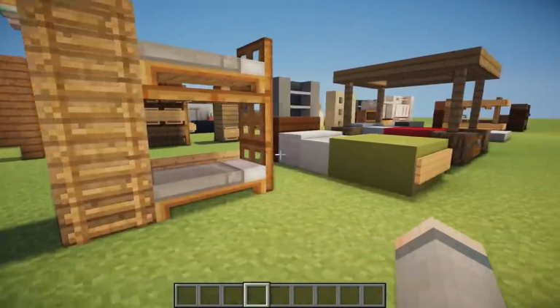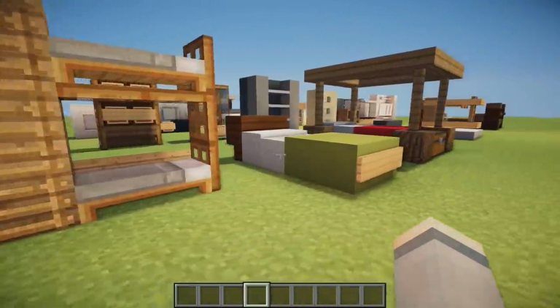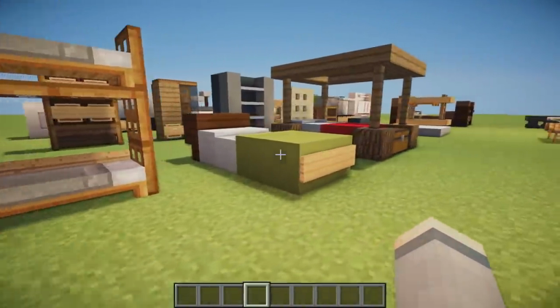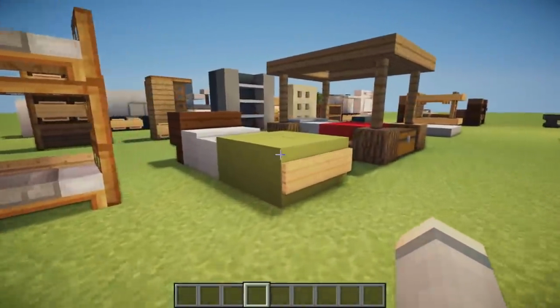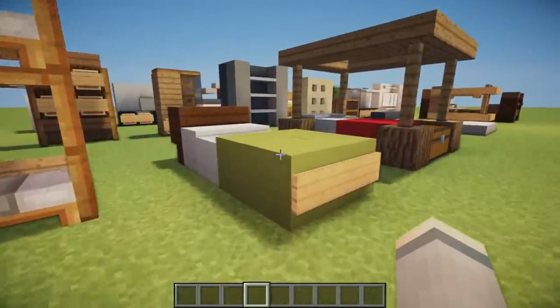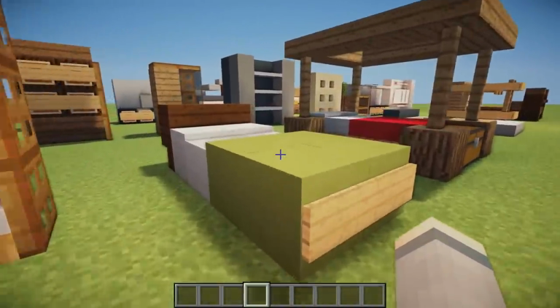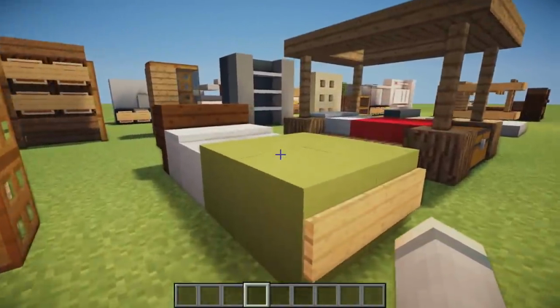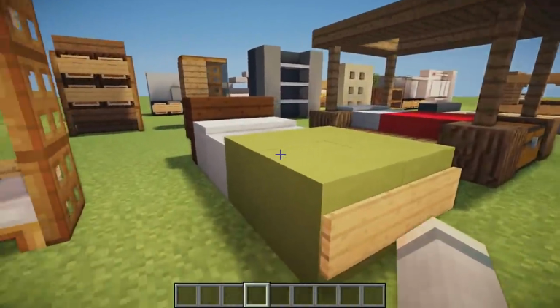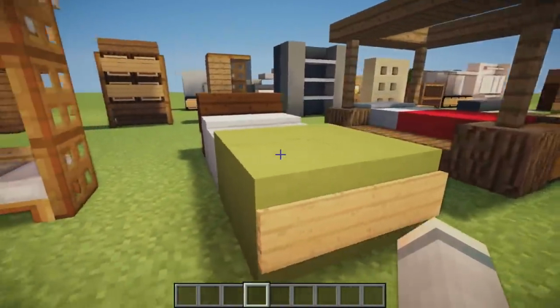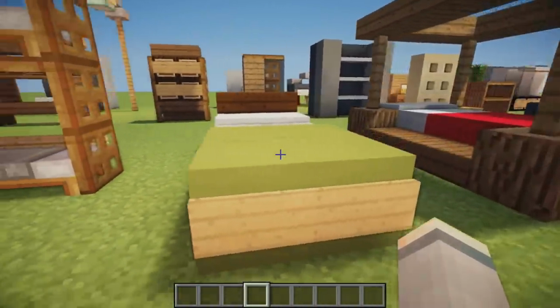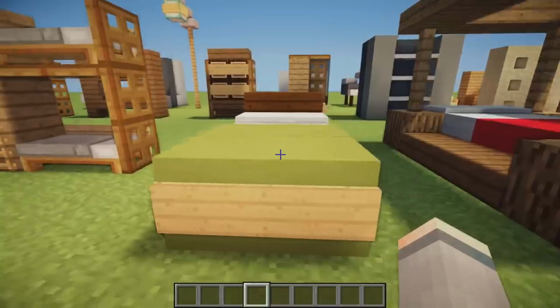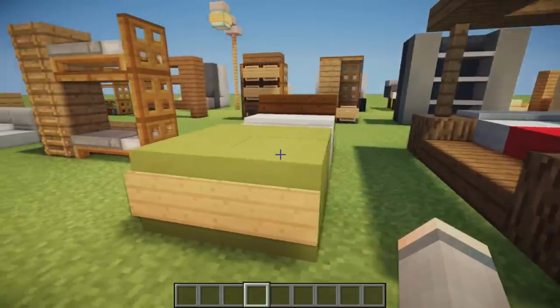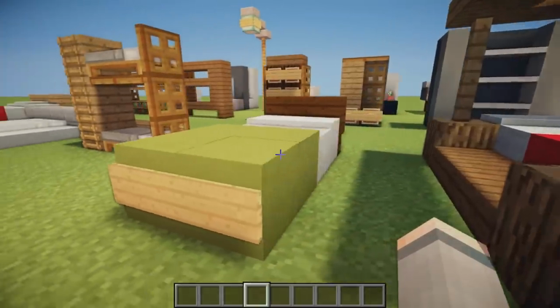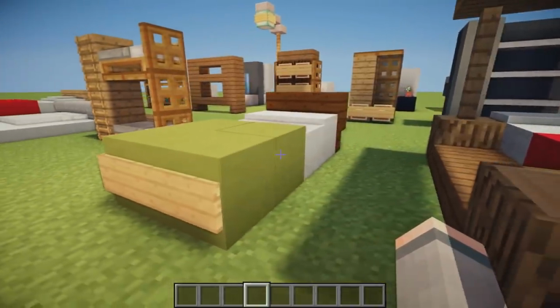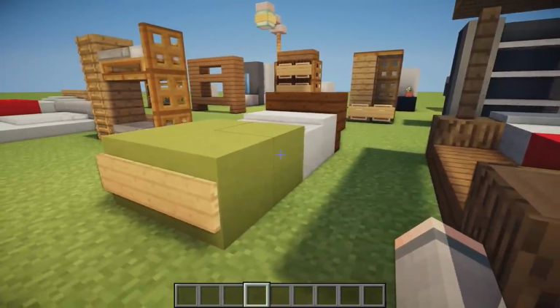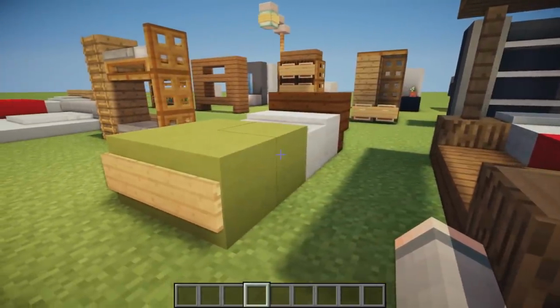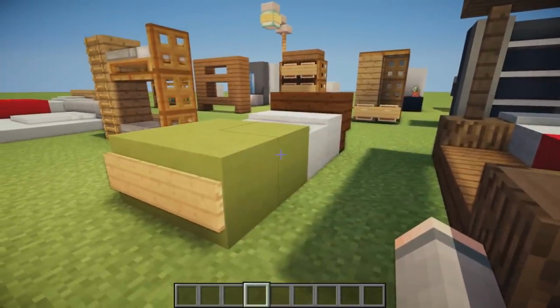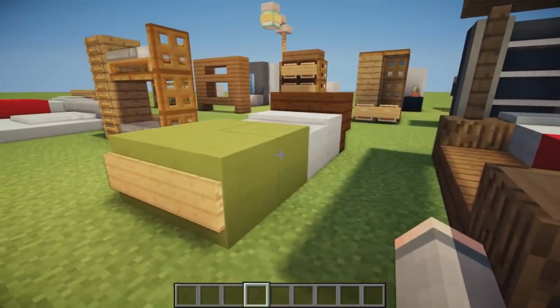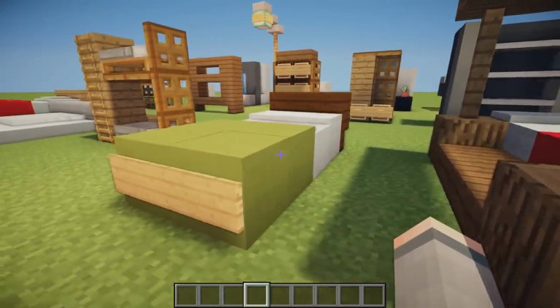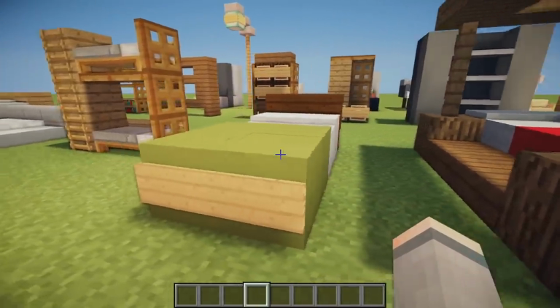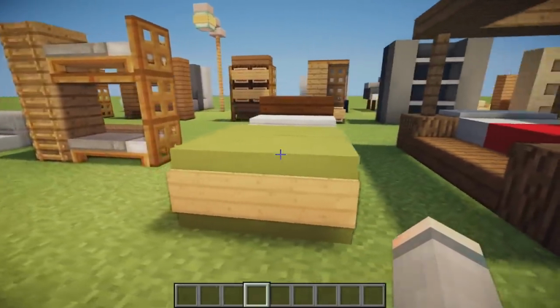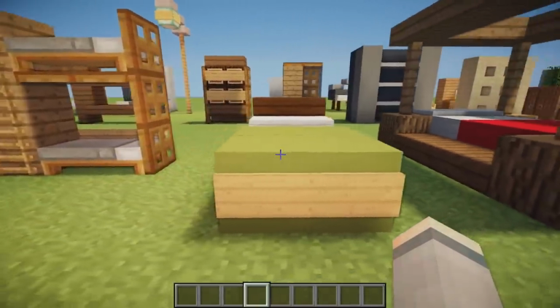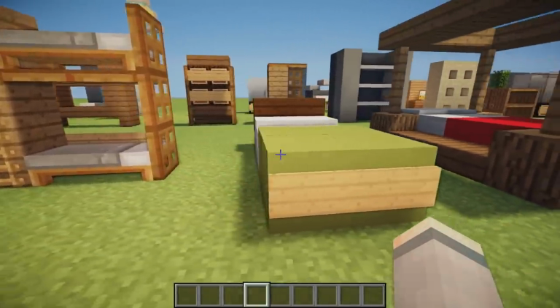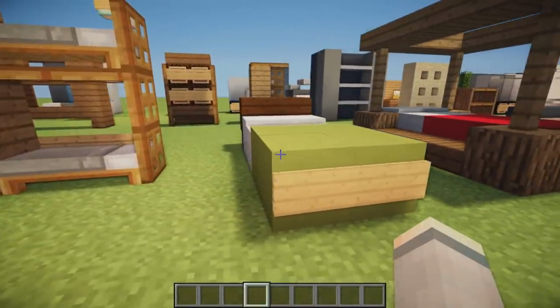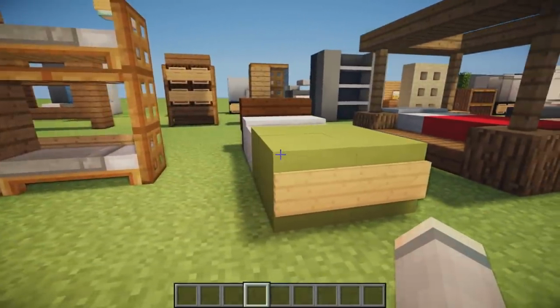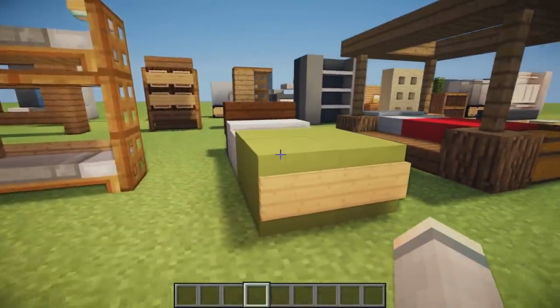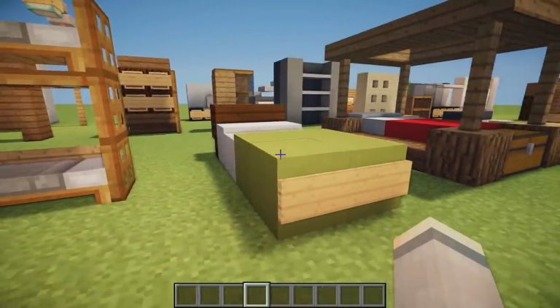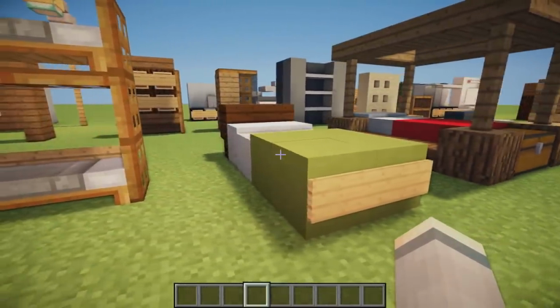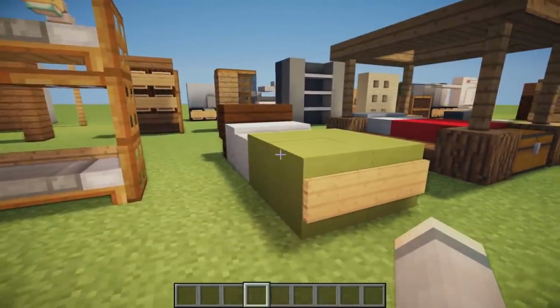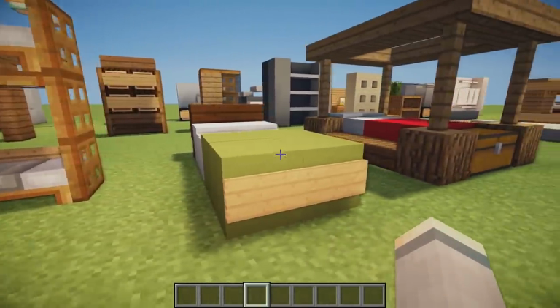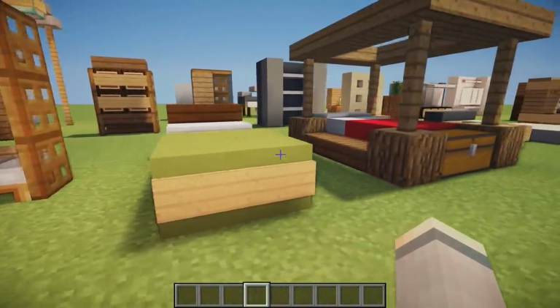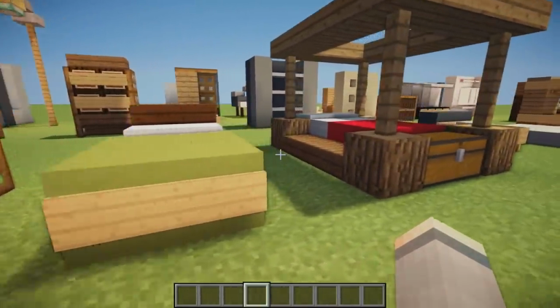Then we have another single traditional bed using clay and snow, and we also have a dark wooden headboard which adds a lot to the design.